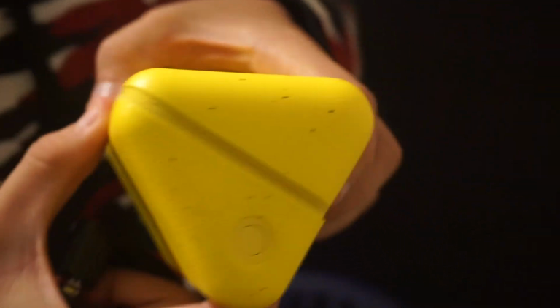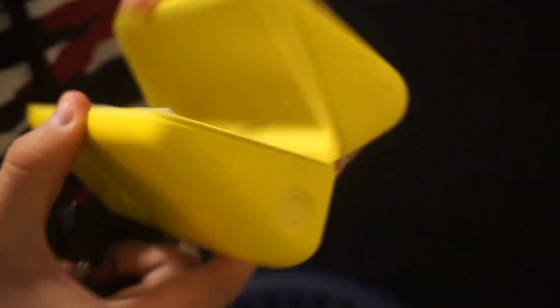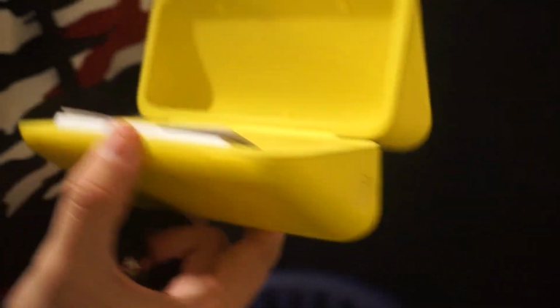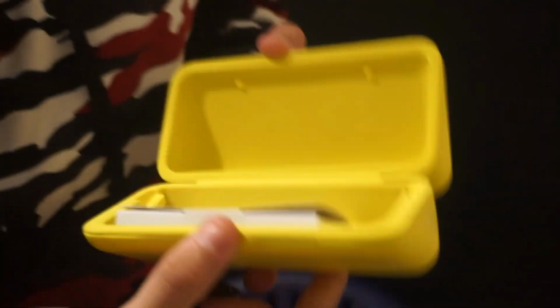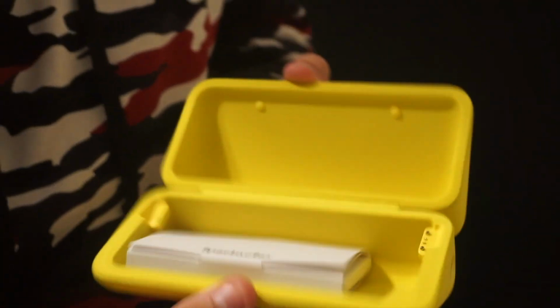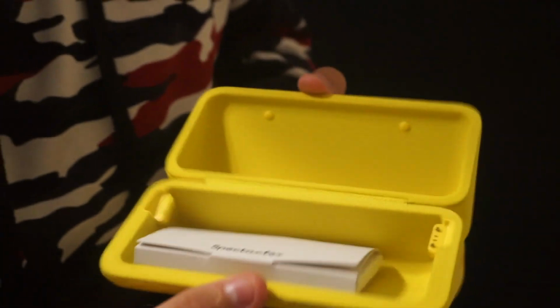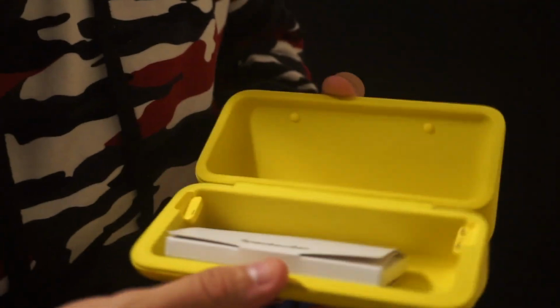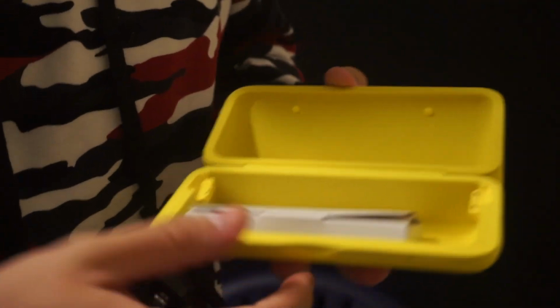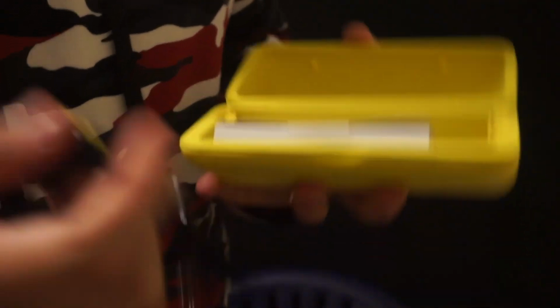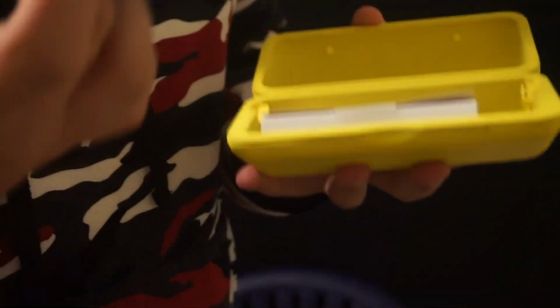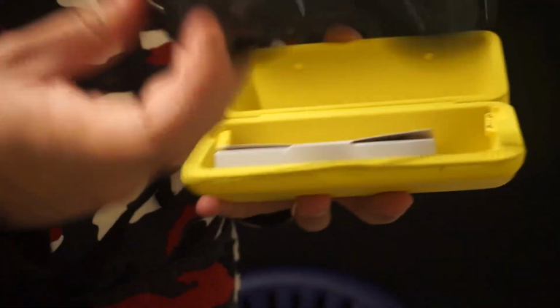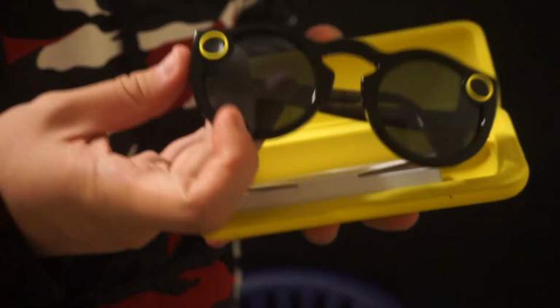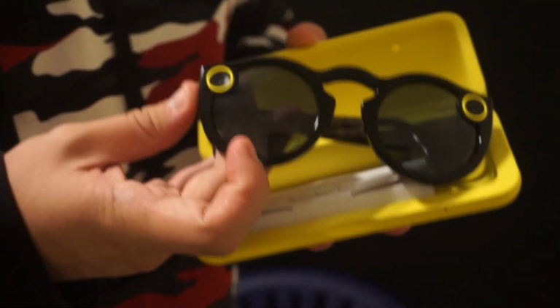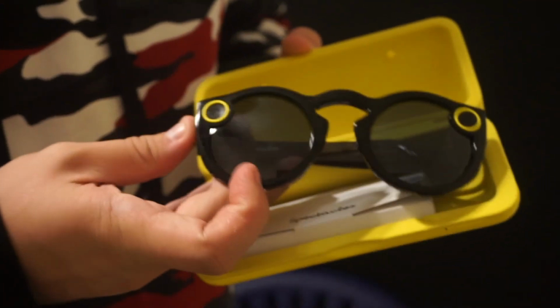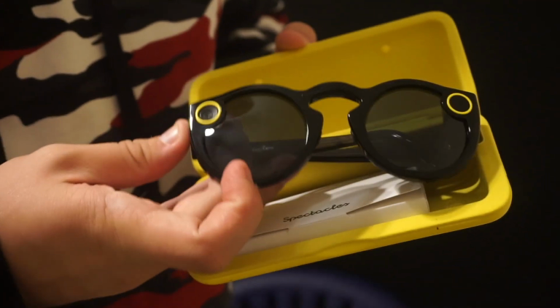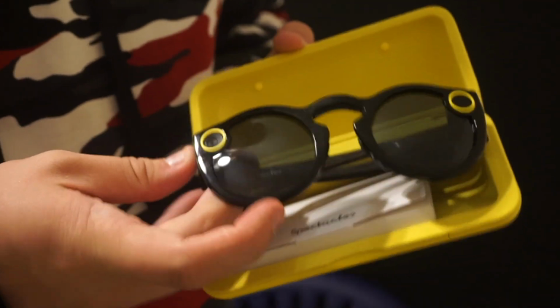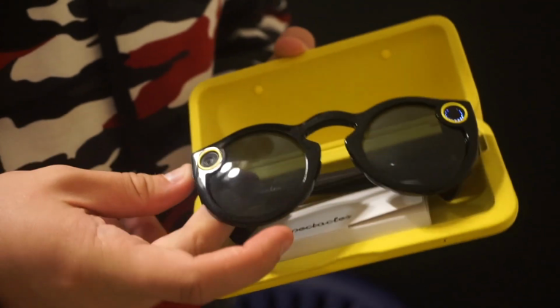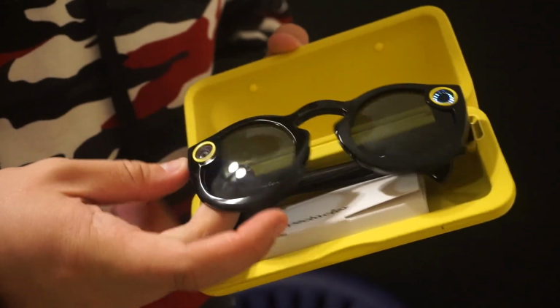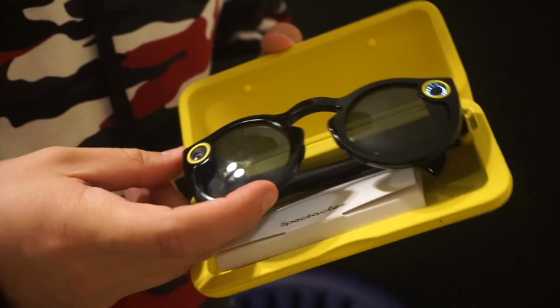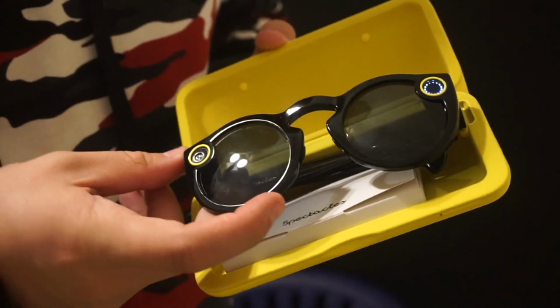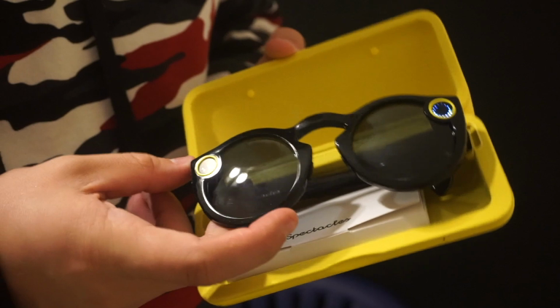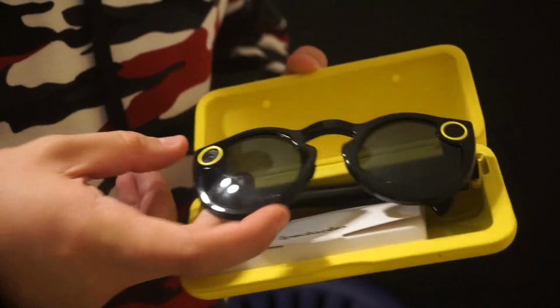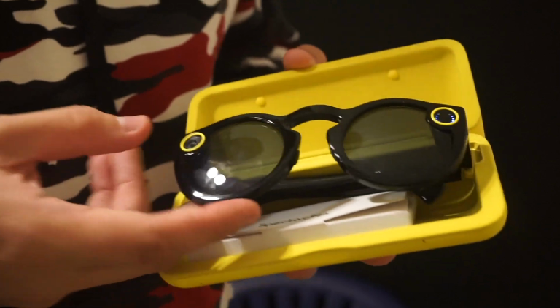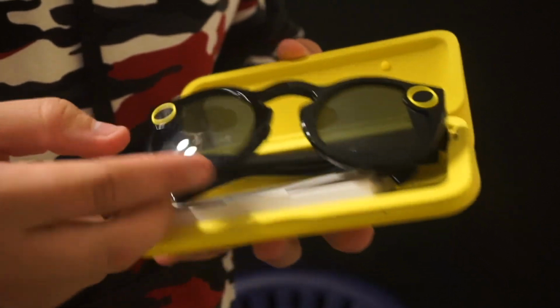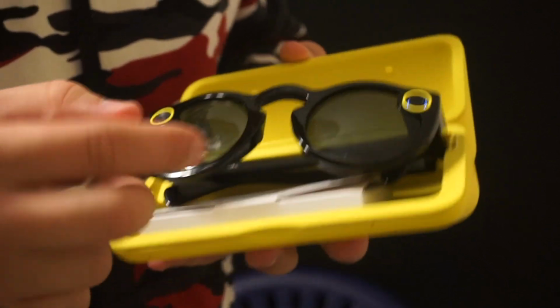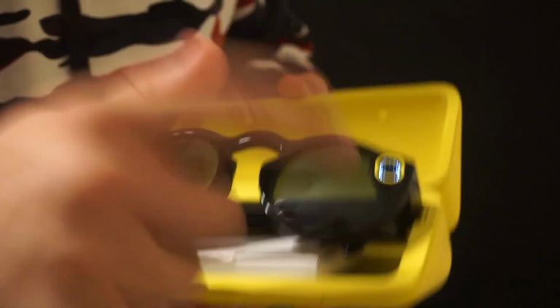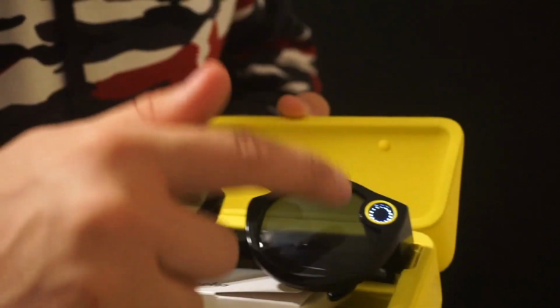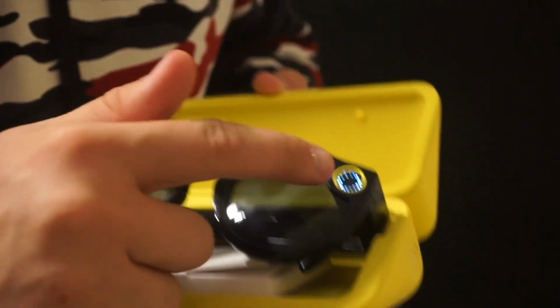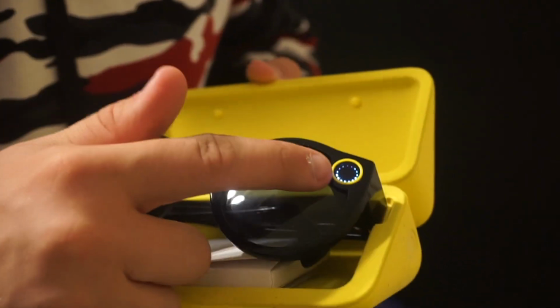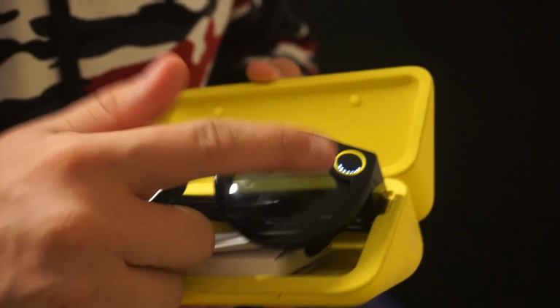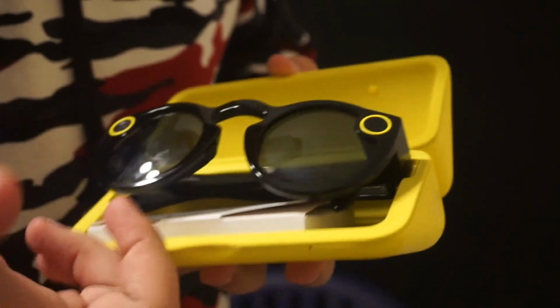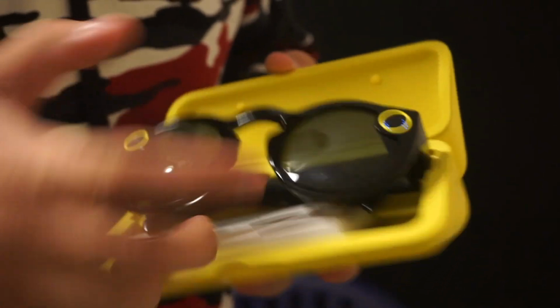What comes inside is the glasses, and whenever you put it to charge I guess it glows up.